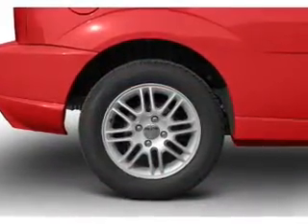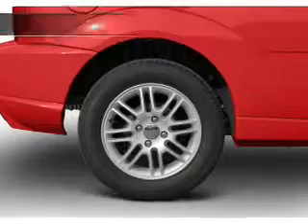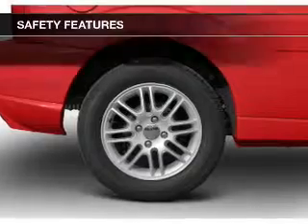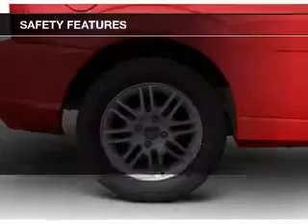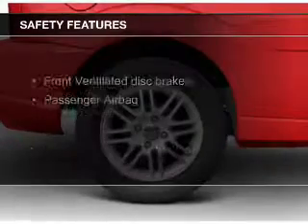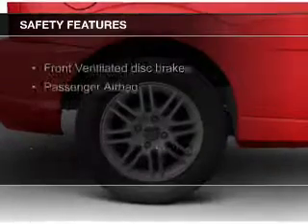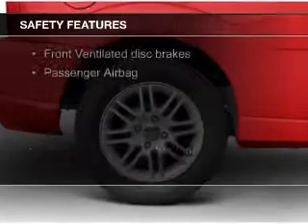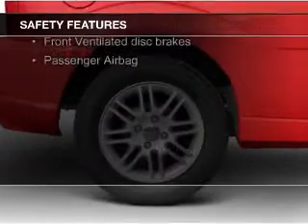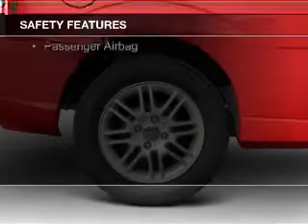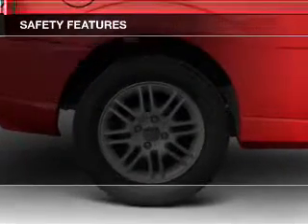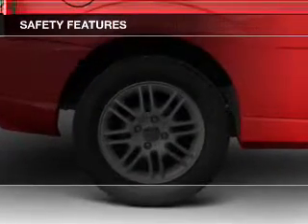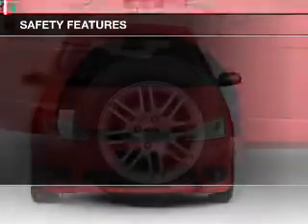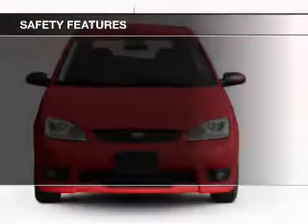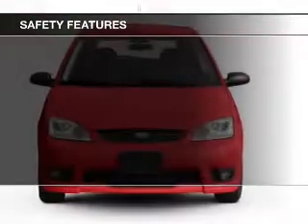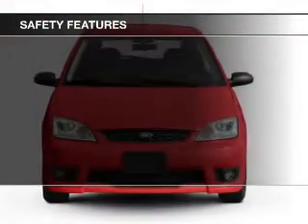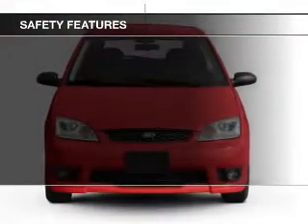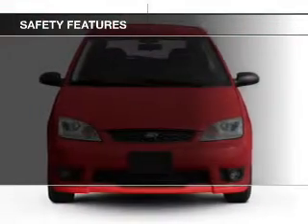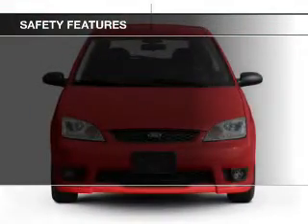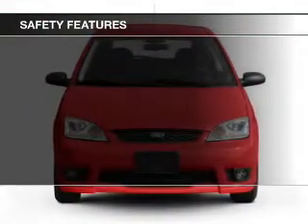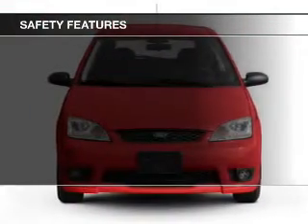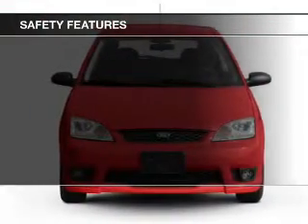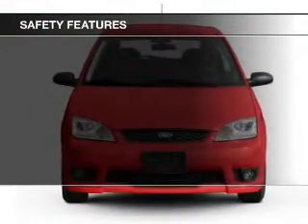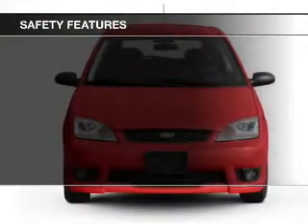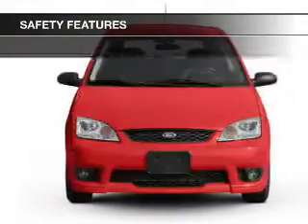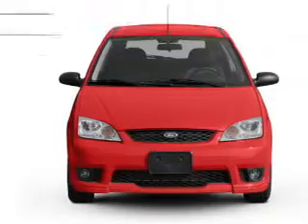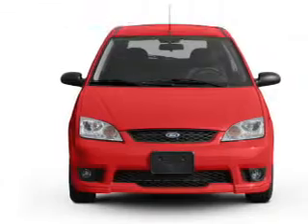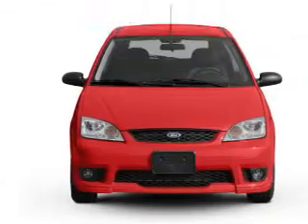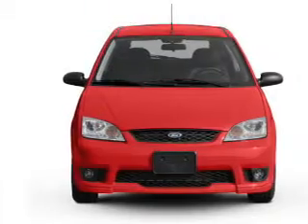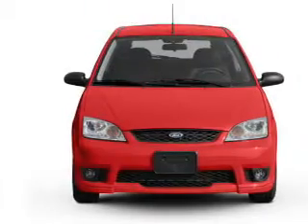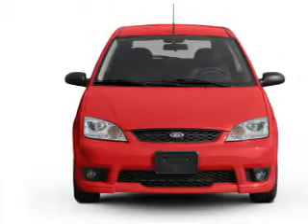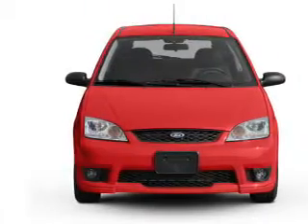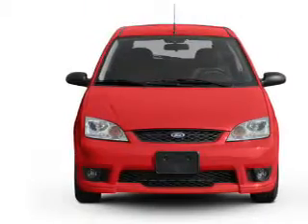Safety was made a priority with these features: independent suspension, a passenger airbag, and front ventilated disc brakes.